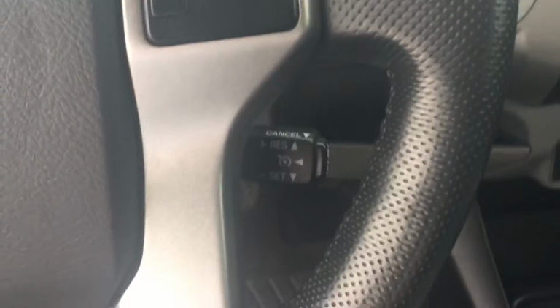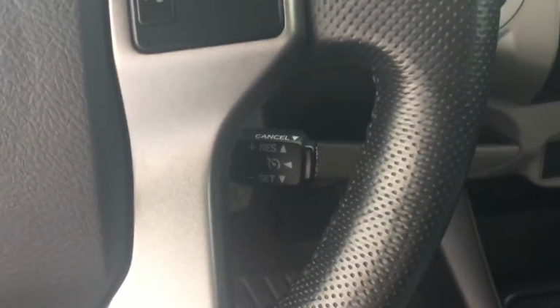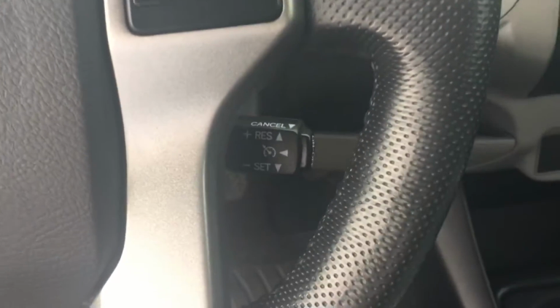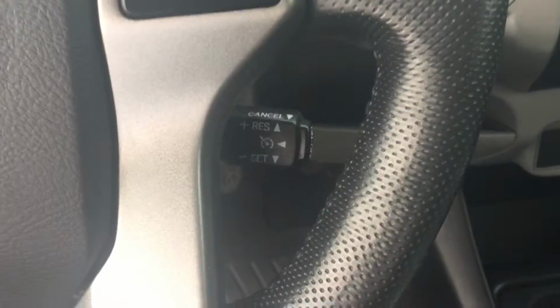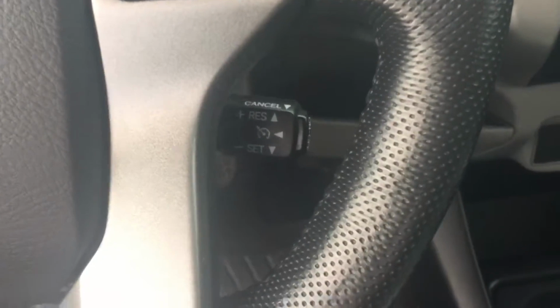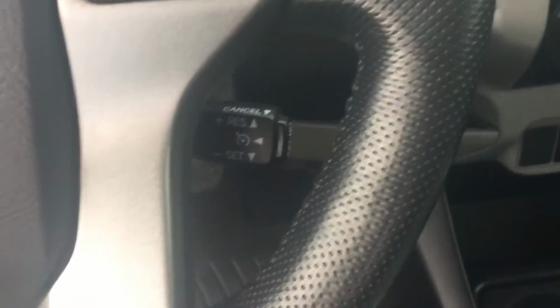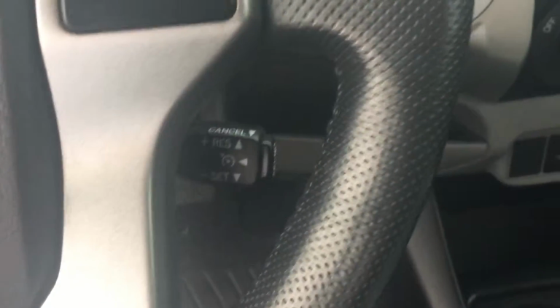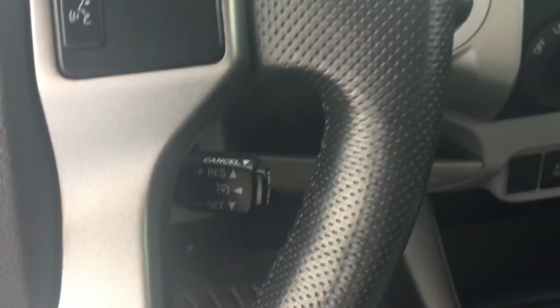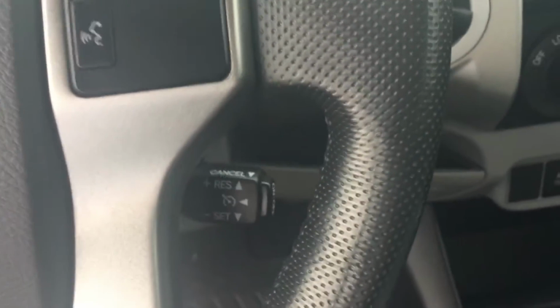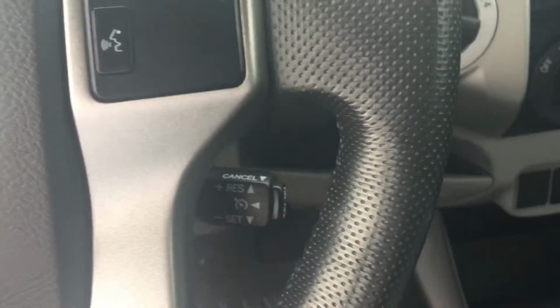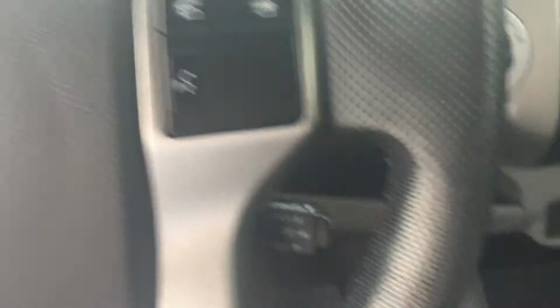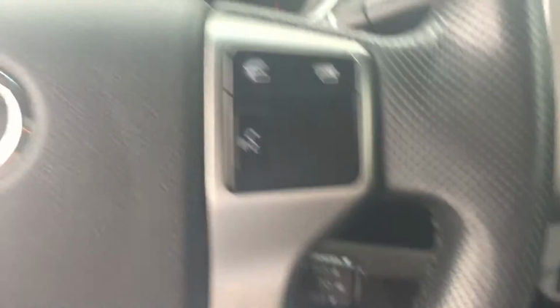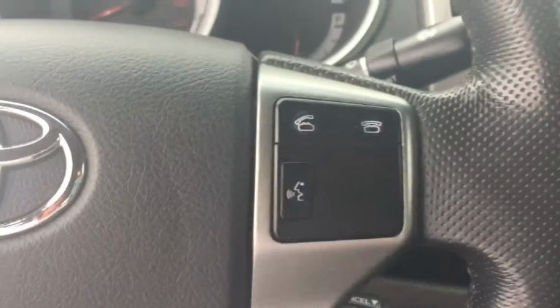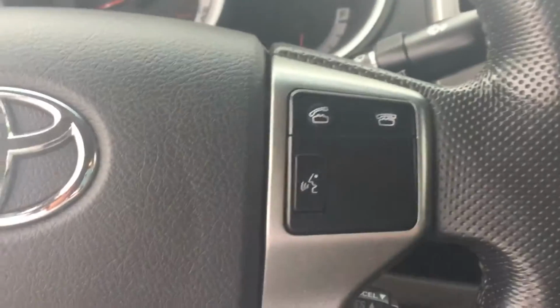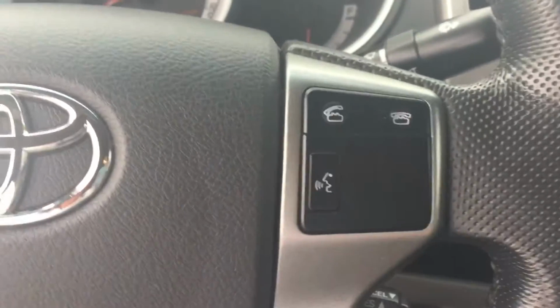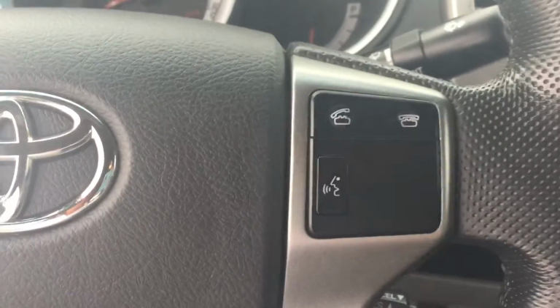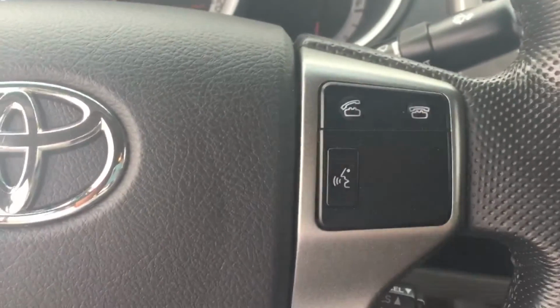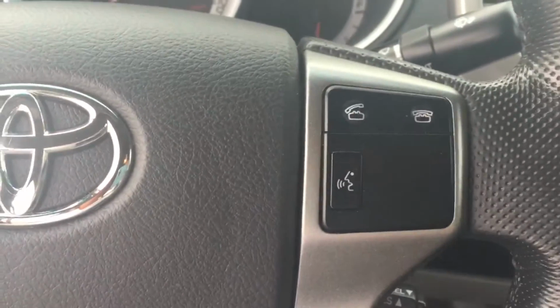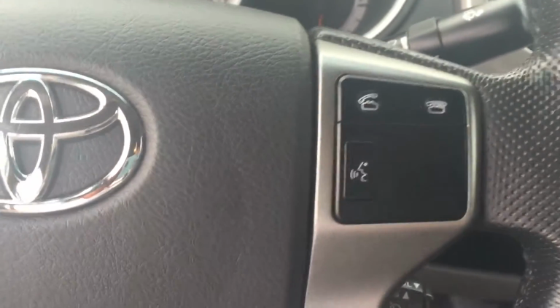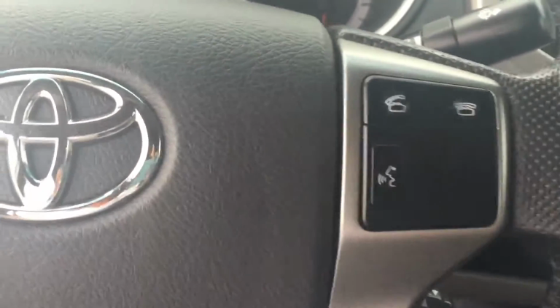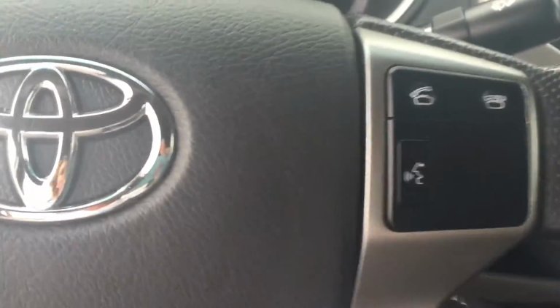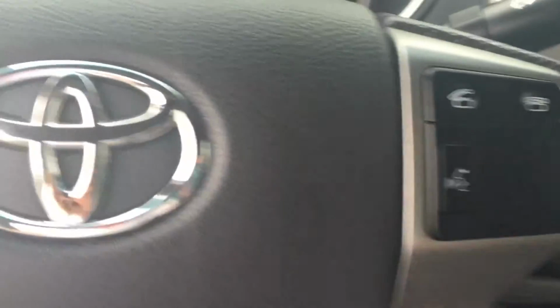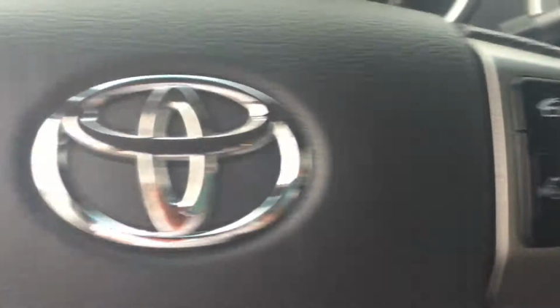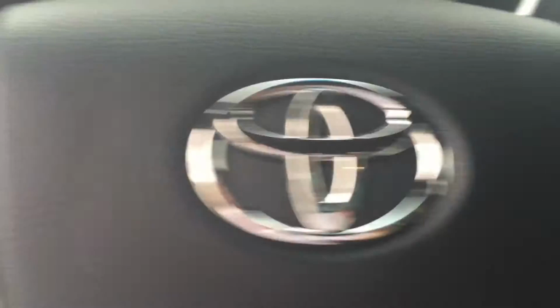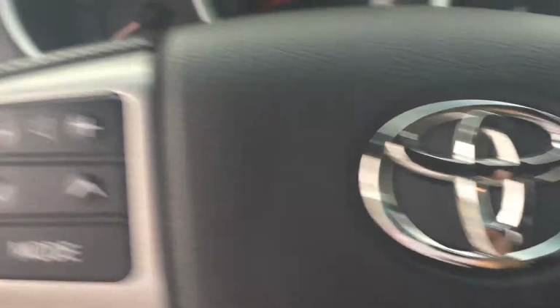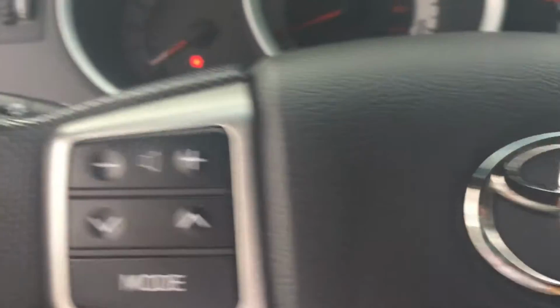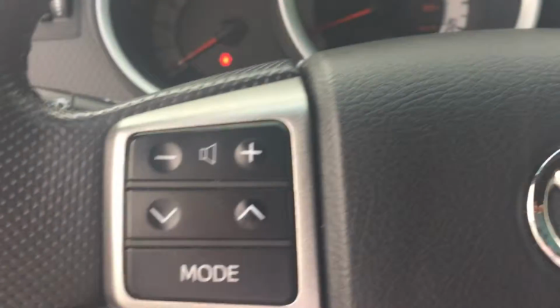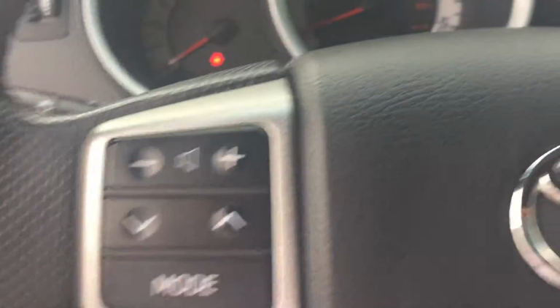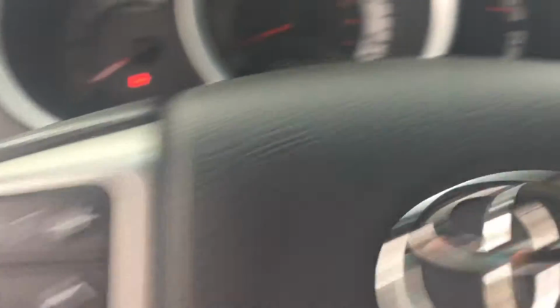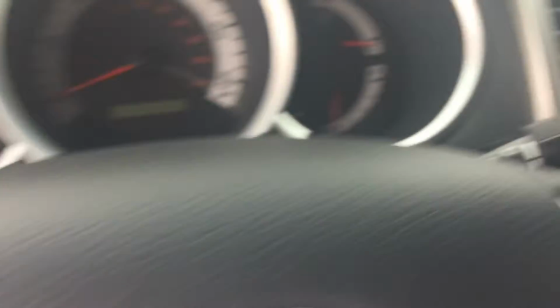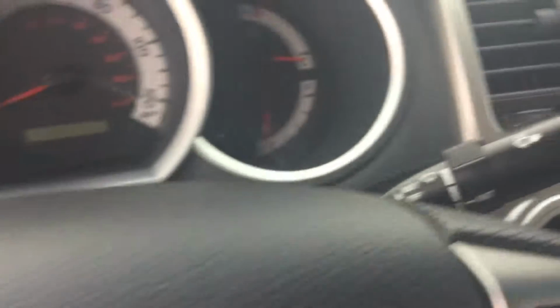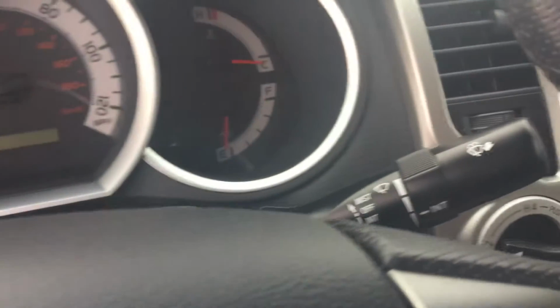Cruise control, keyless entry, and you have your audio and Bluetooth controls on your steering wheel.